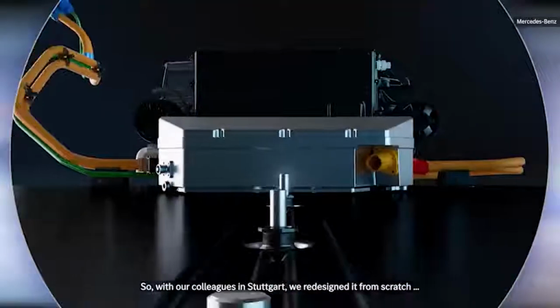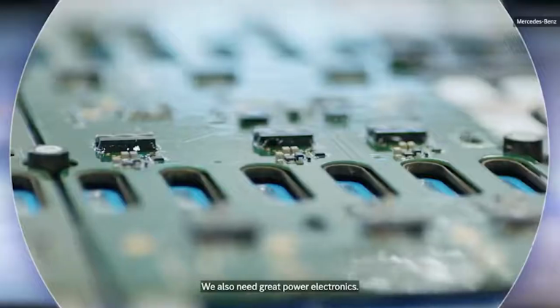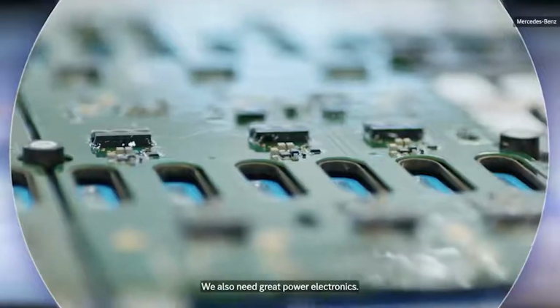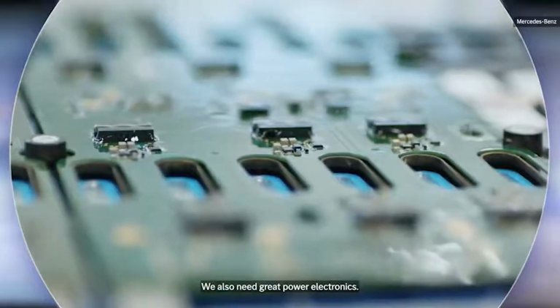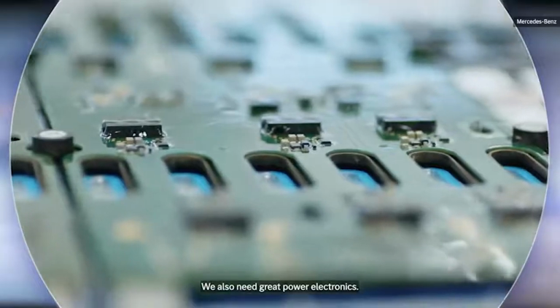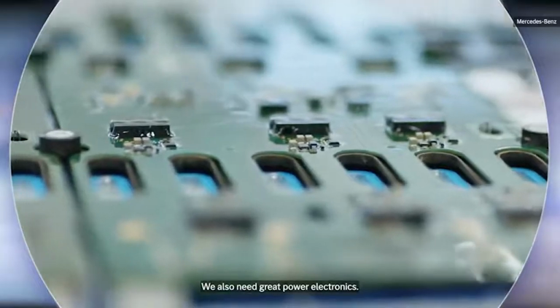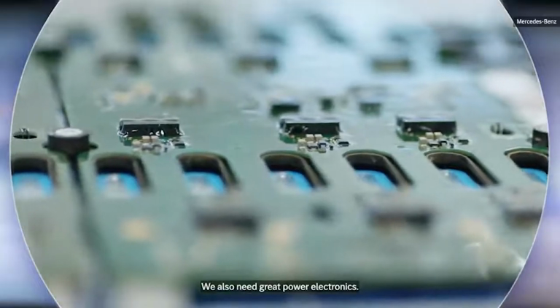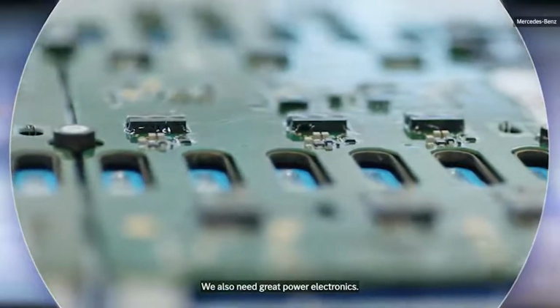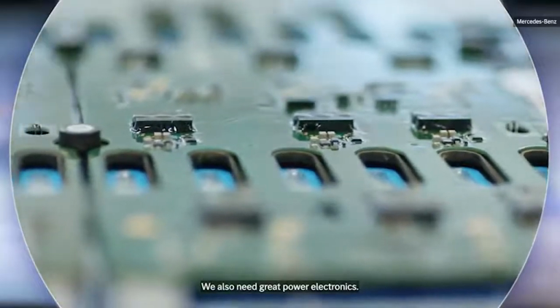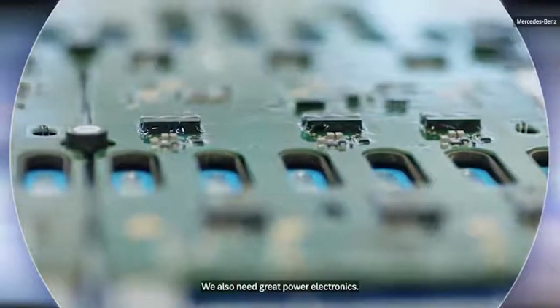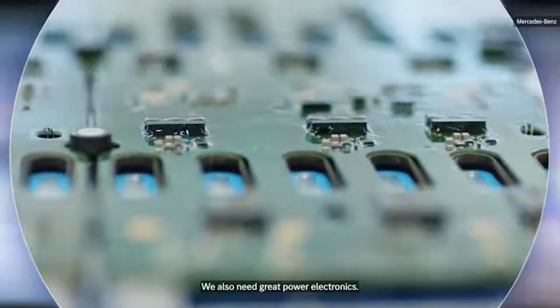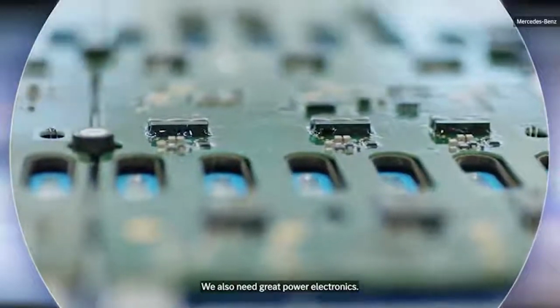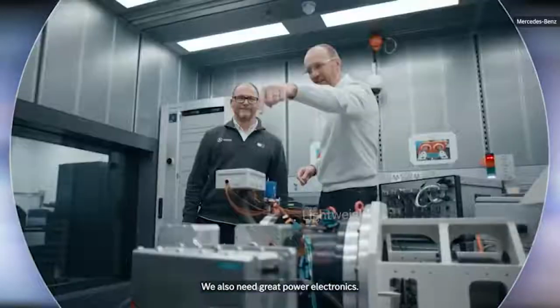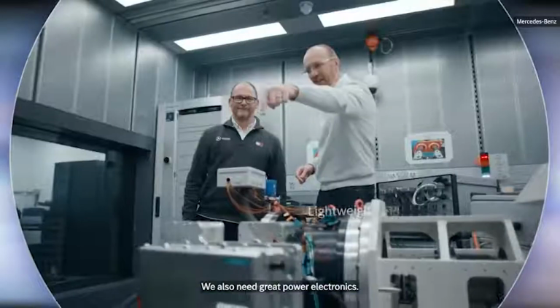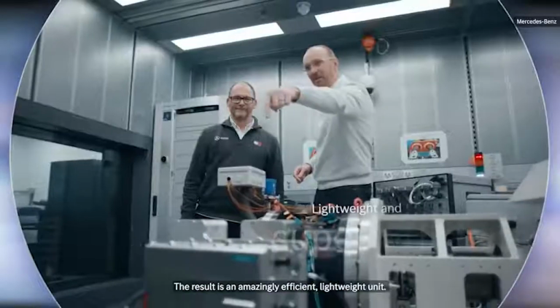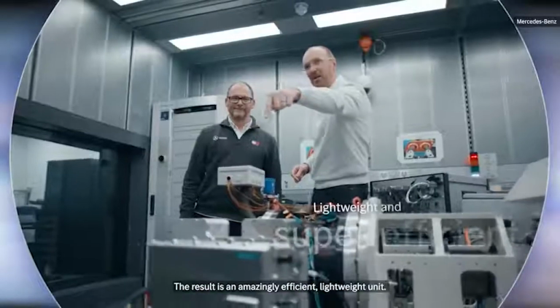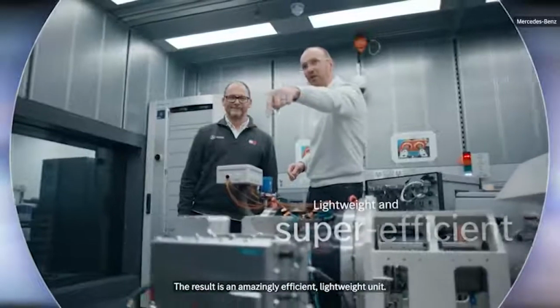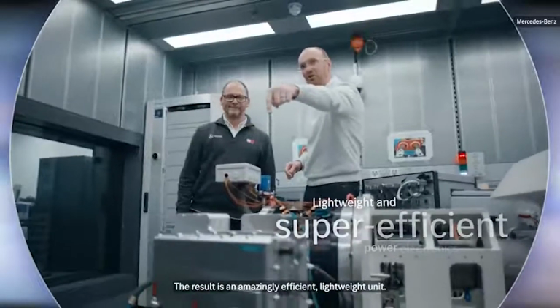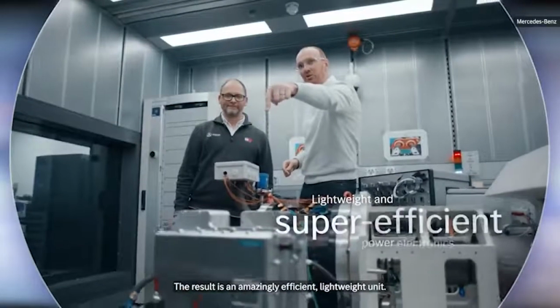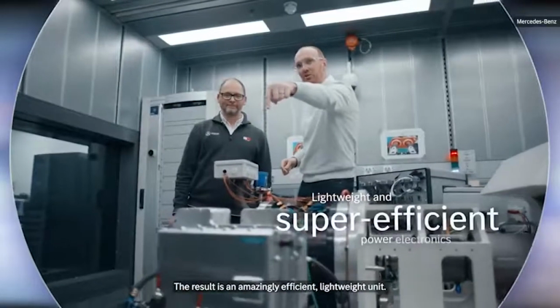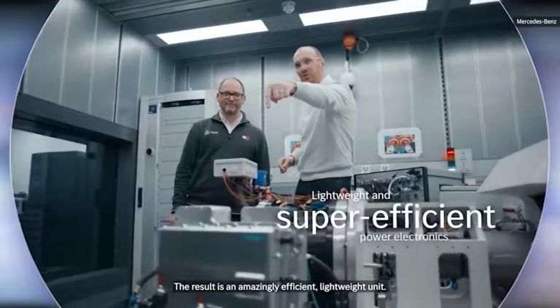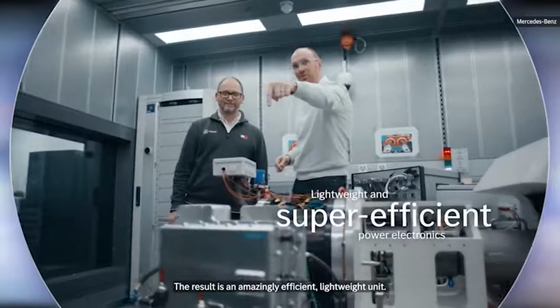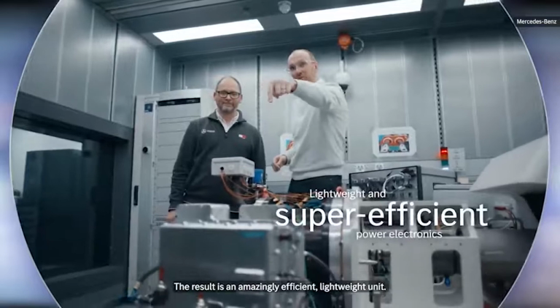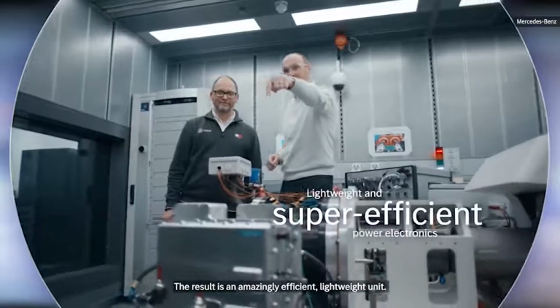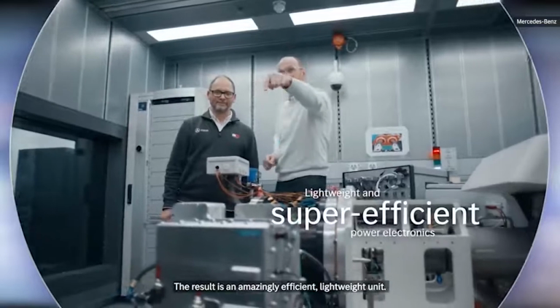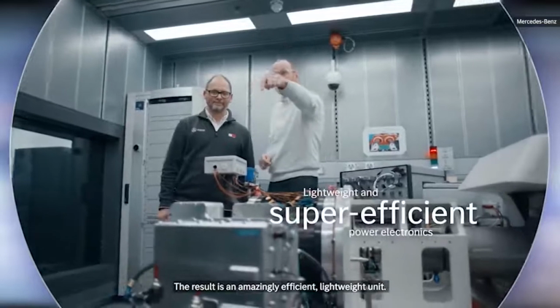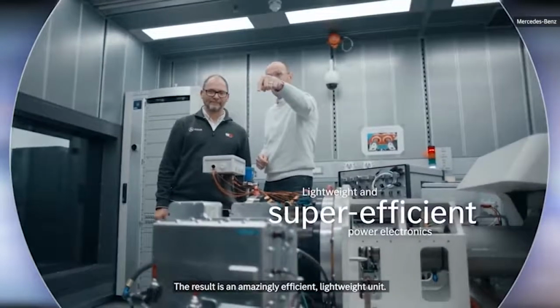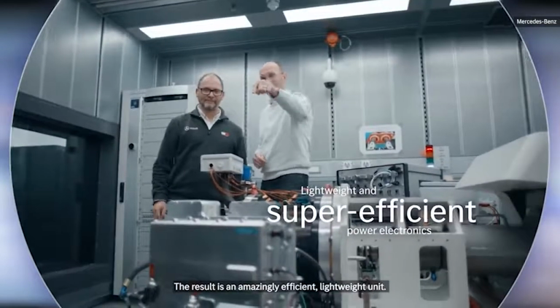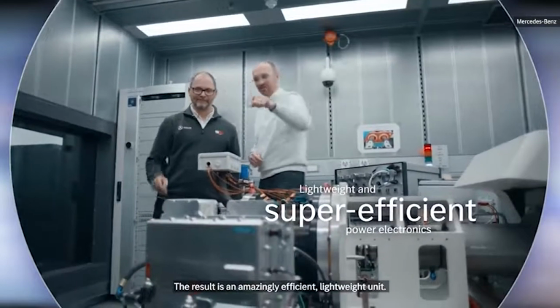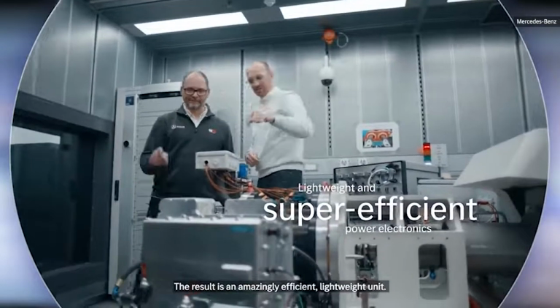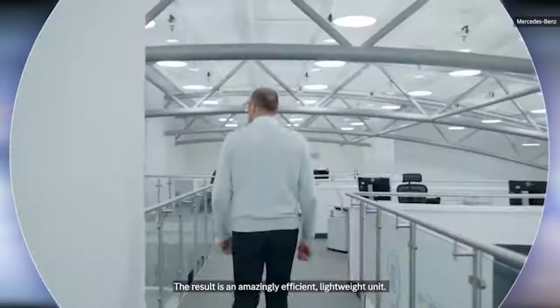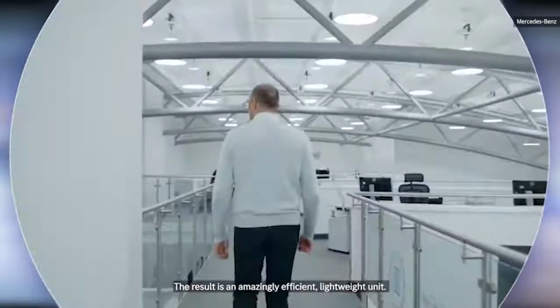We also need great power electronics. The result is an amazingly efficient, lightweight unit.